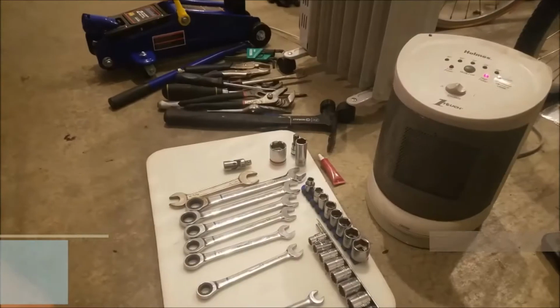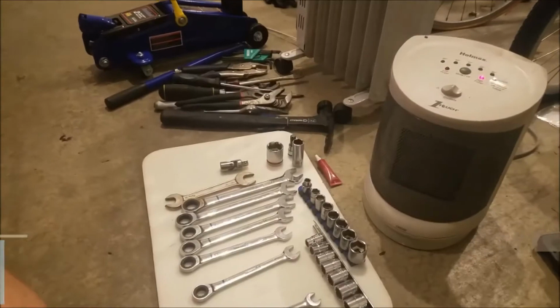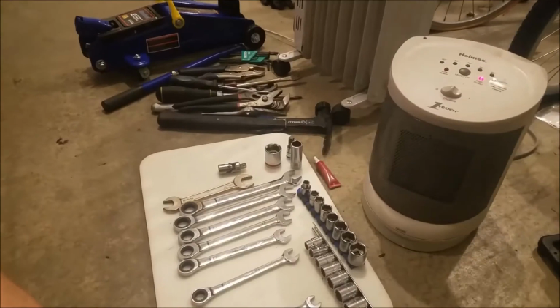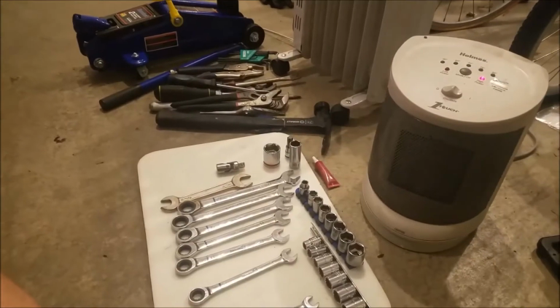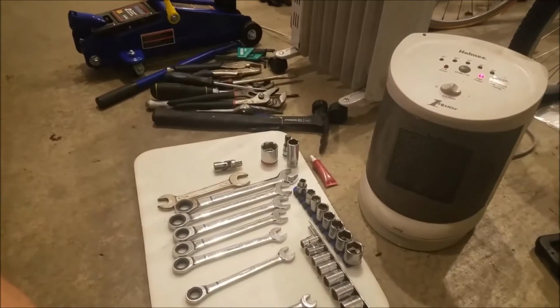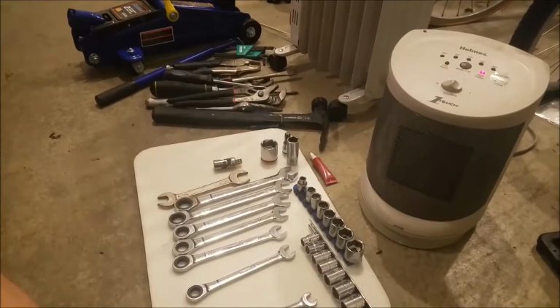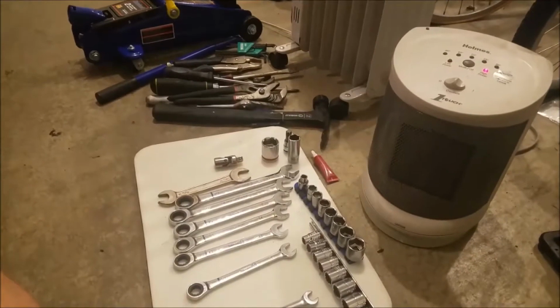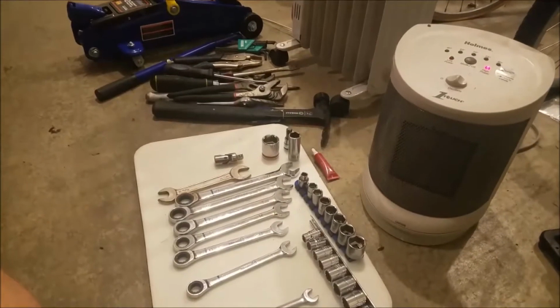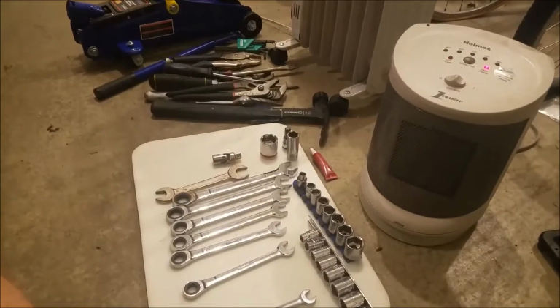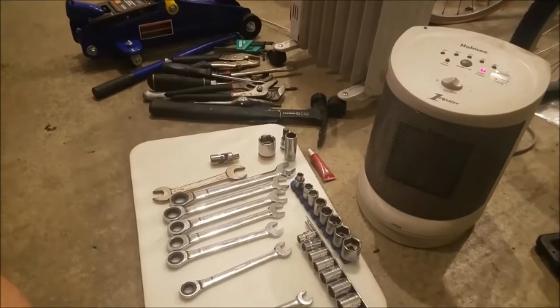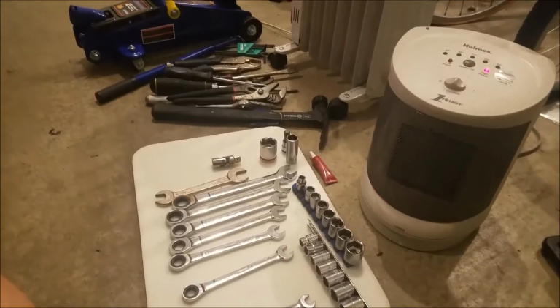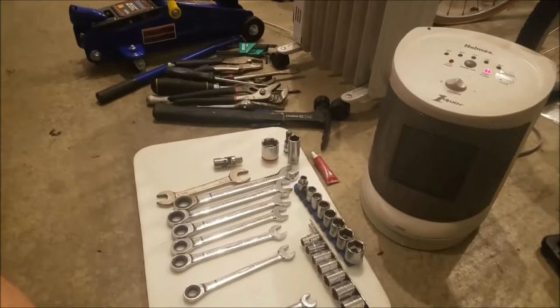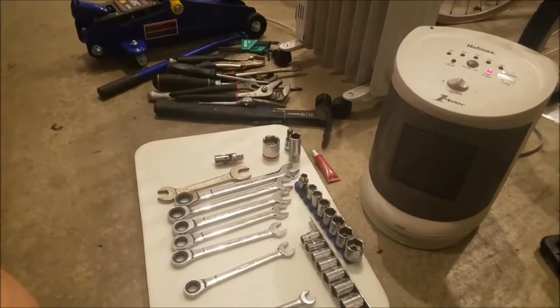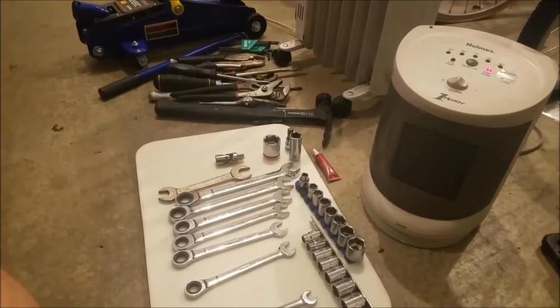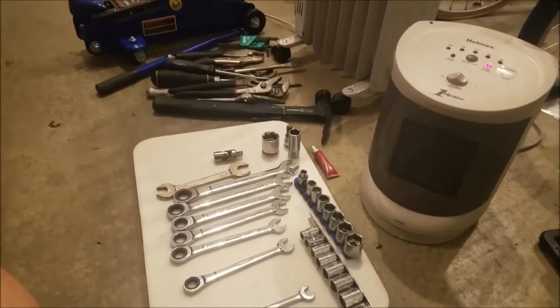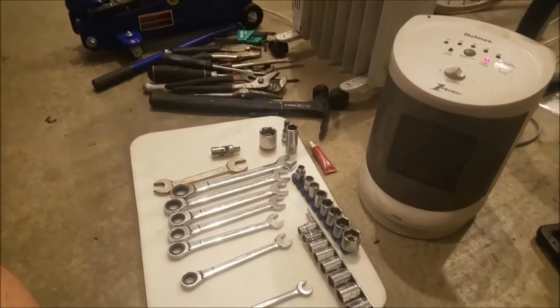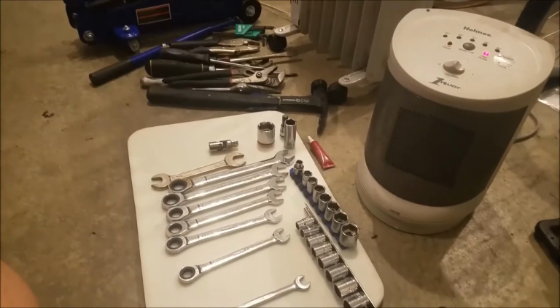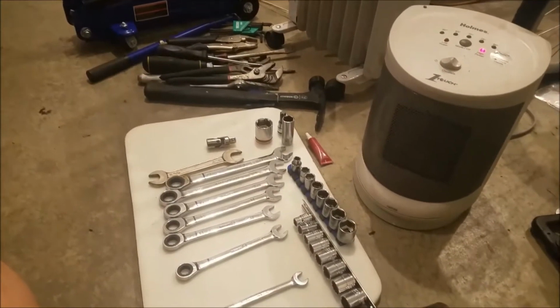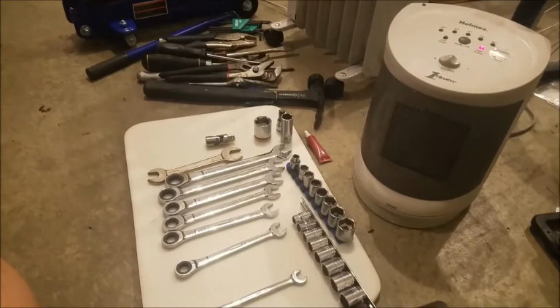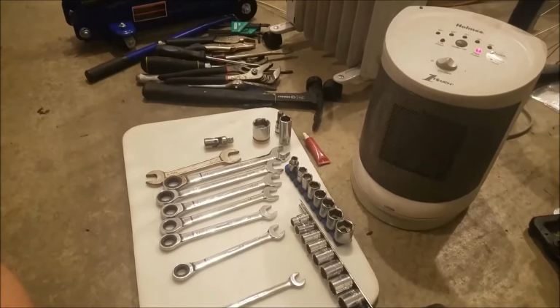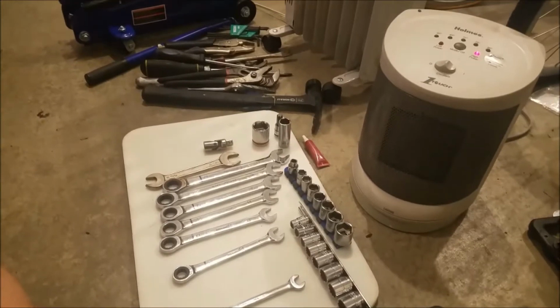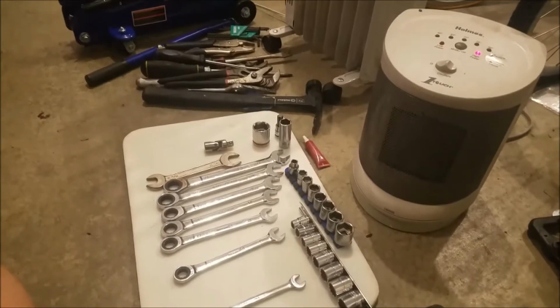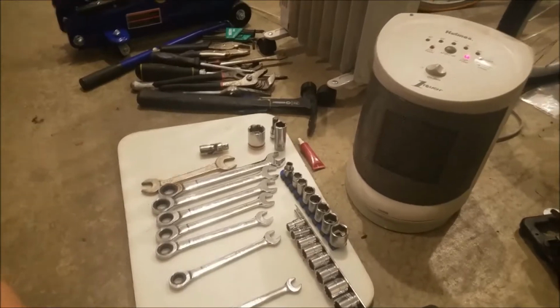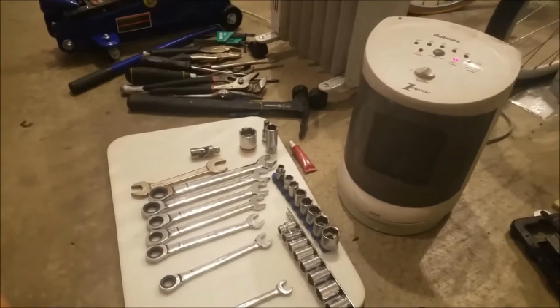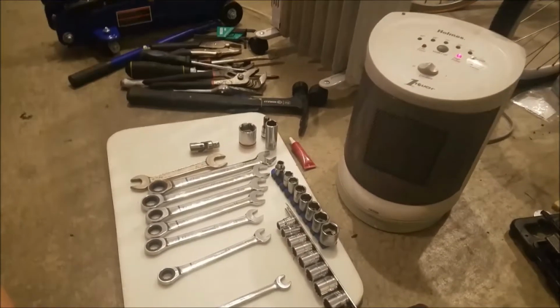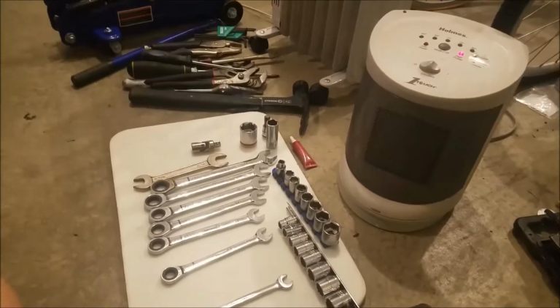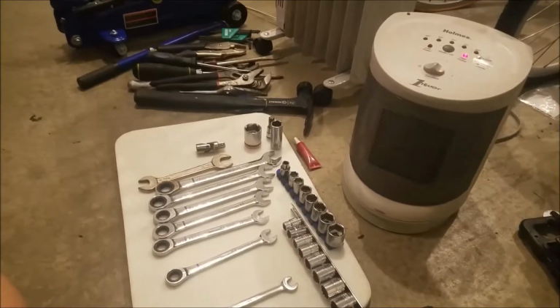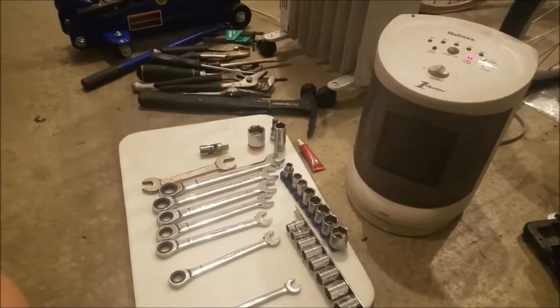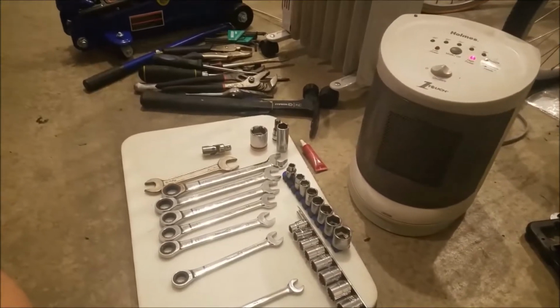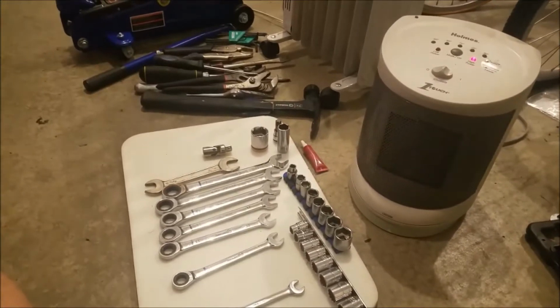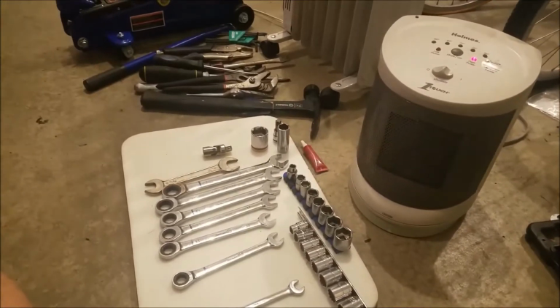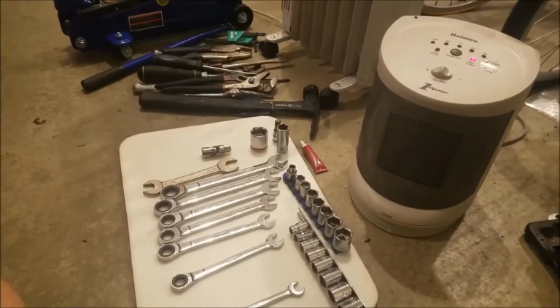Welcome to the Sabros channel. This video is going to cover how to replace the control arms on an OG-93.